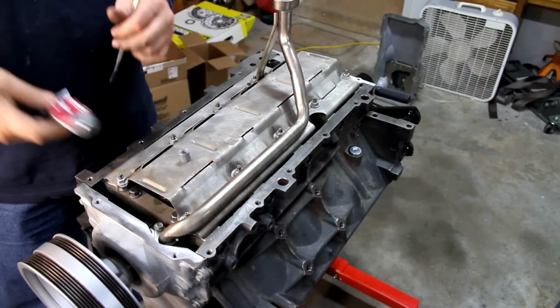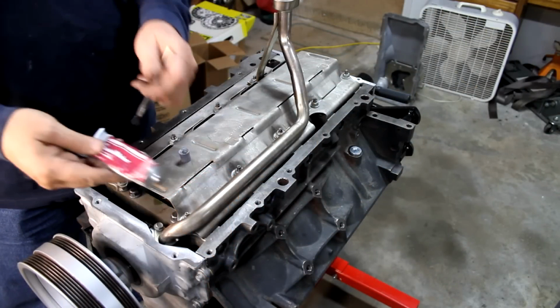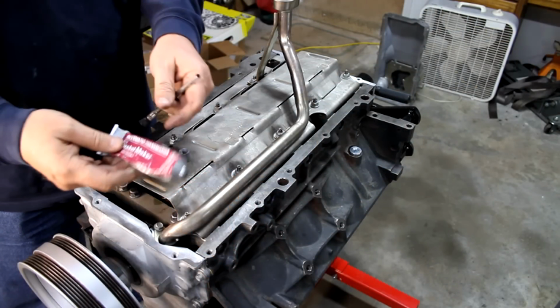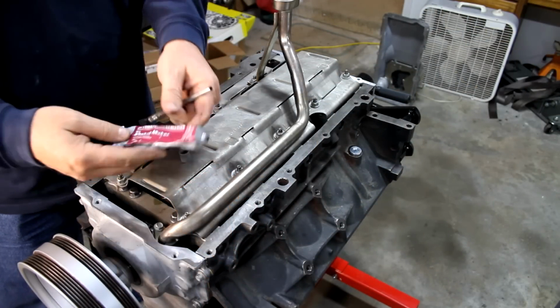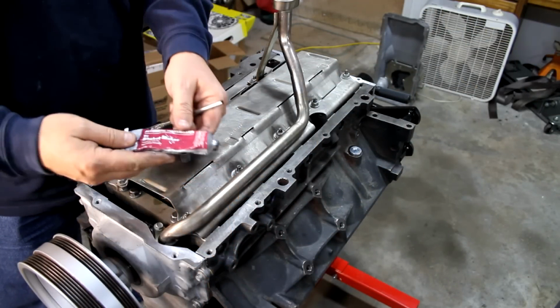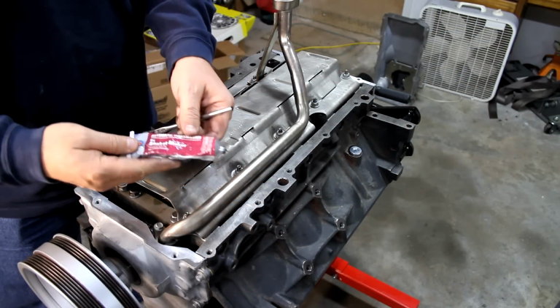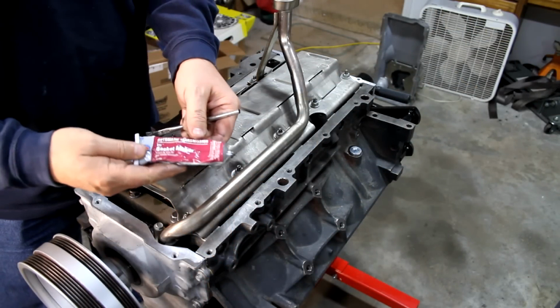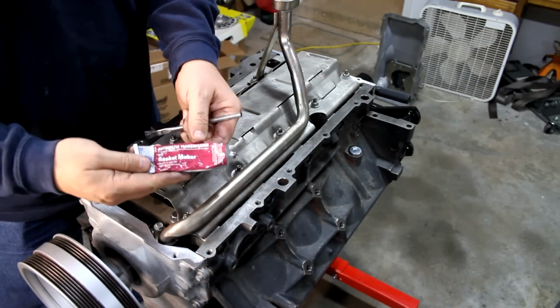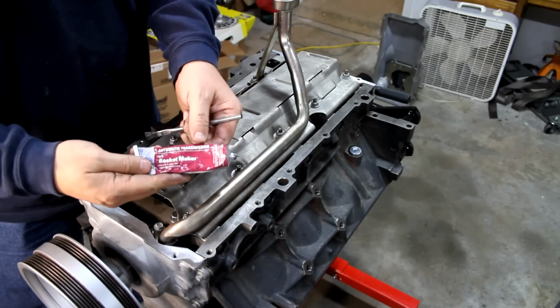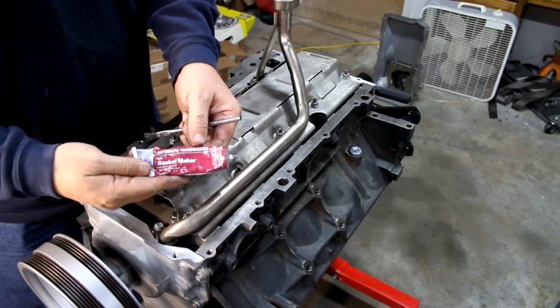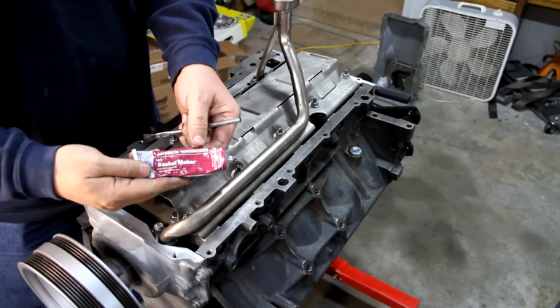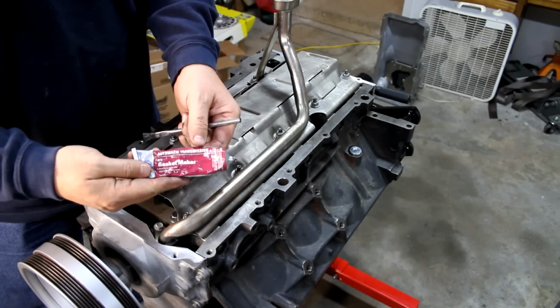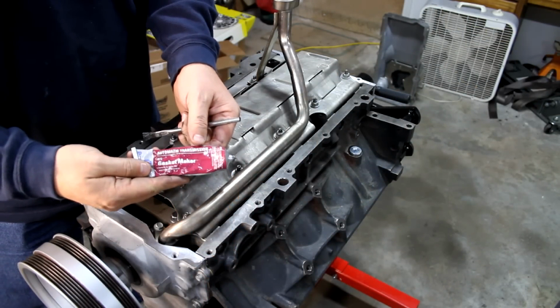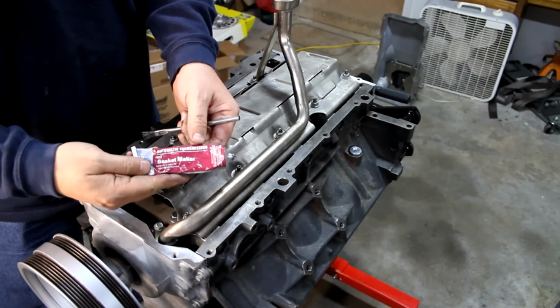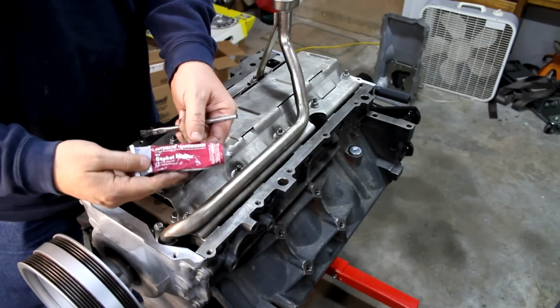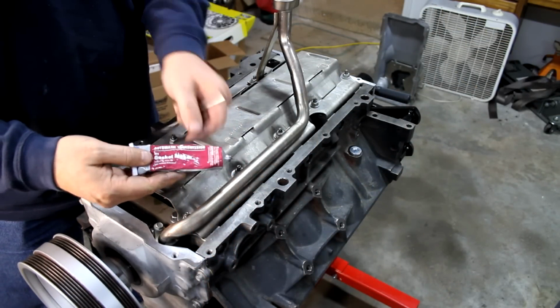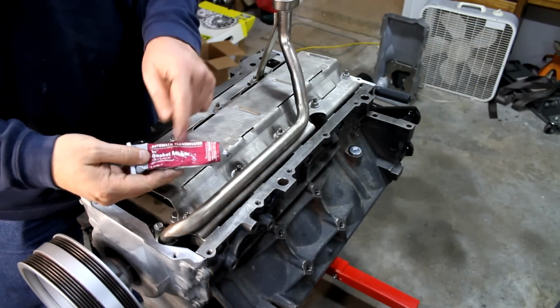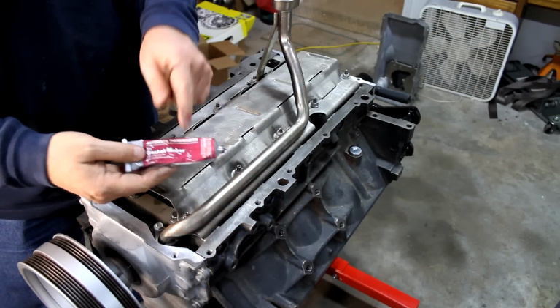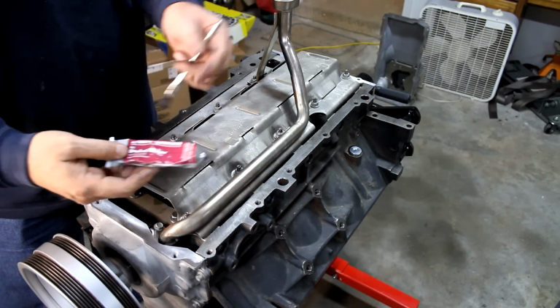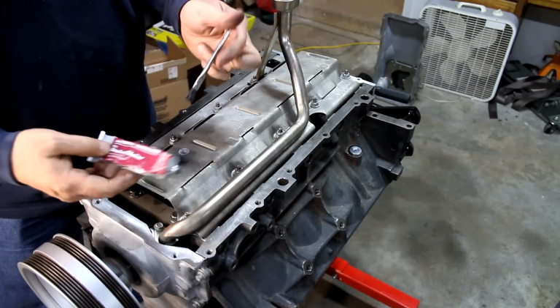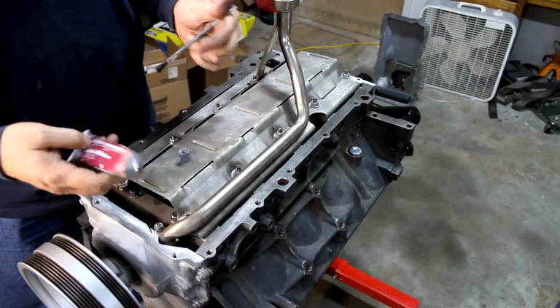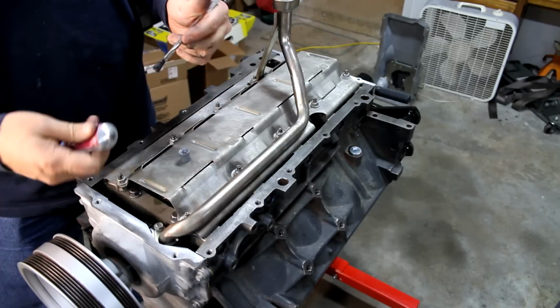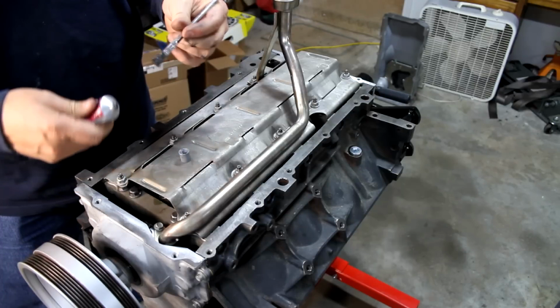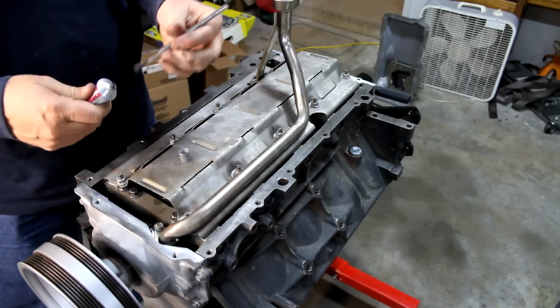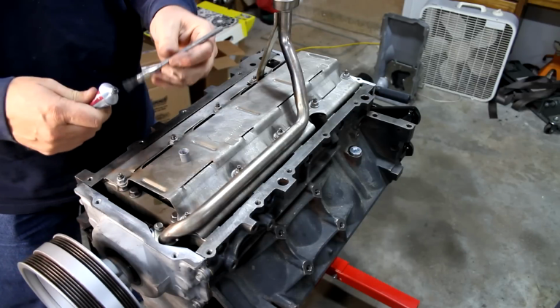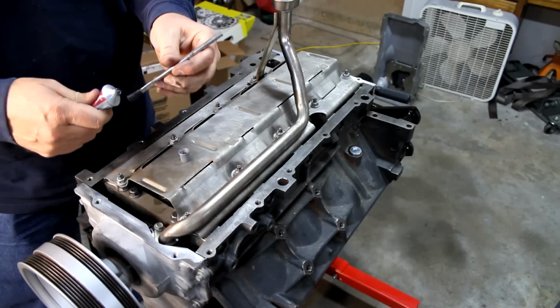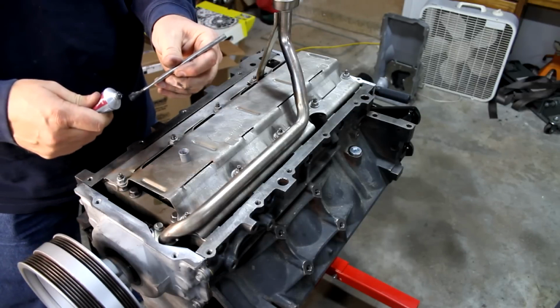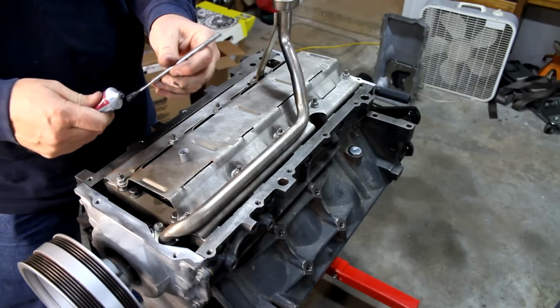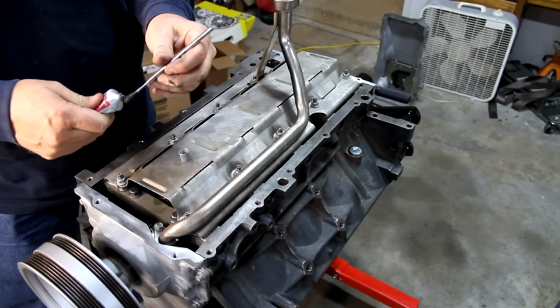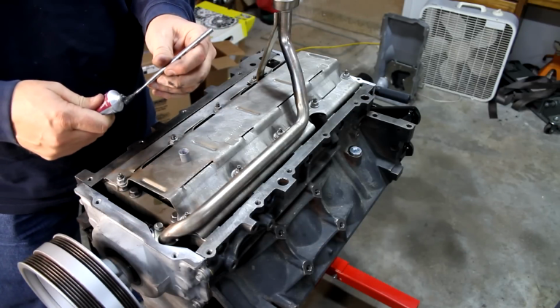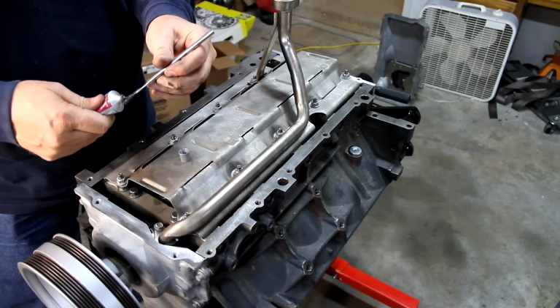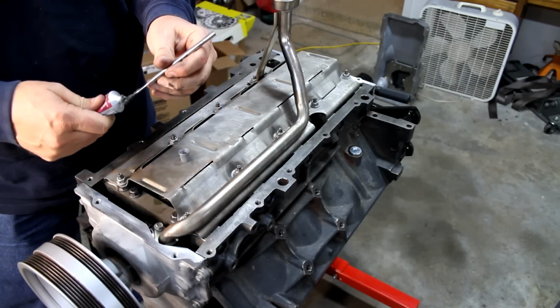I'm going to use some automatic transmission gasket maker that's left over from the transmission project to seal this up.